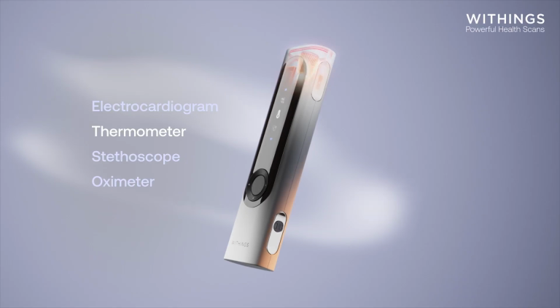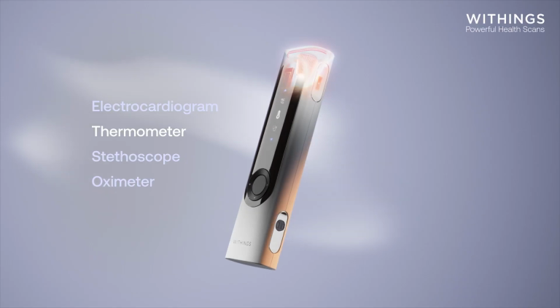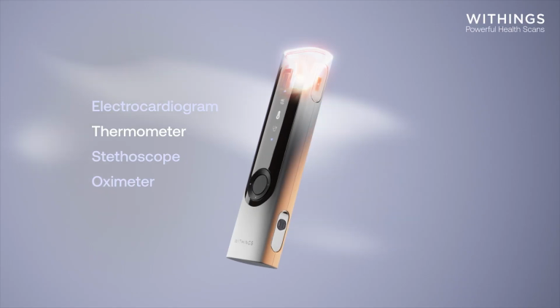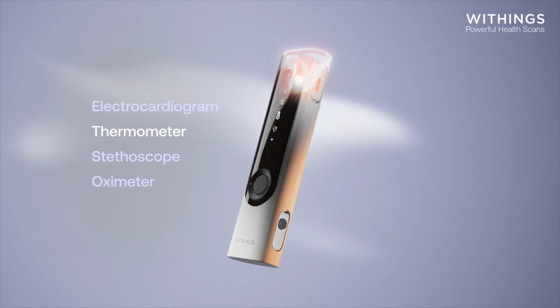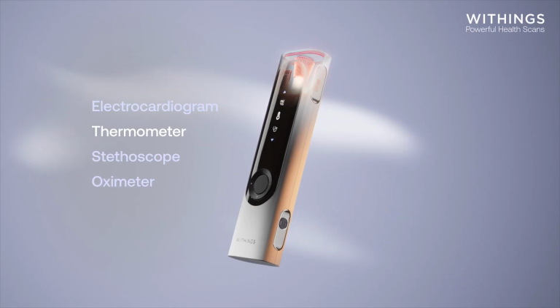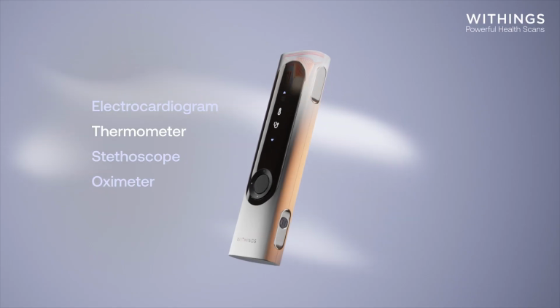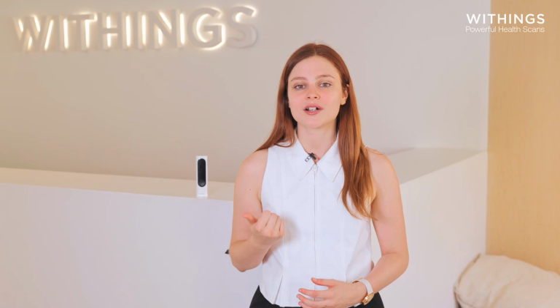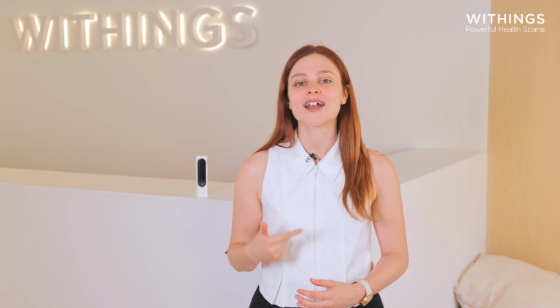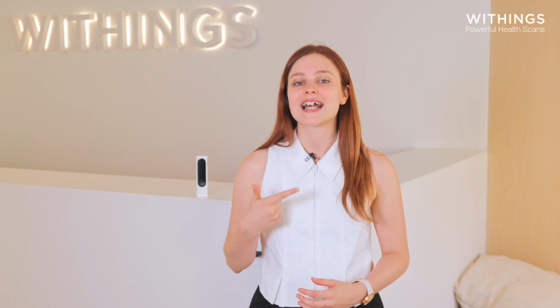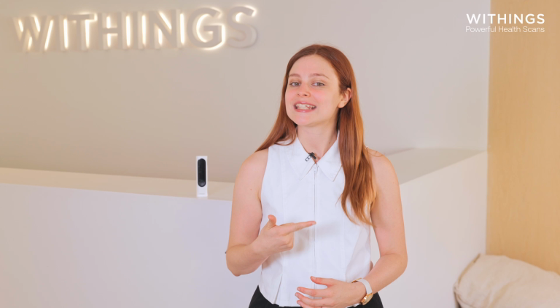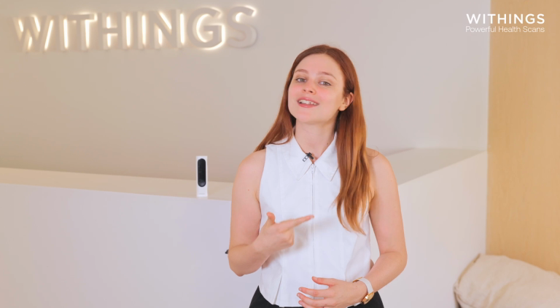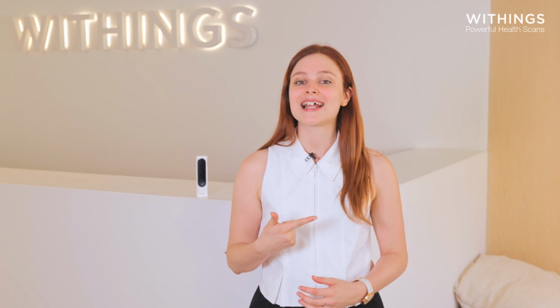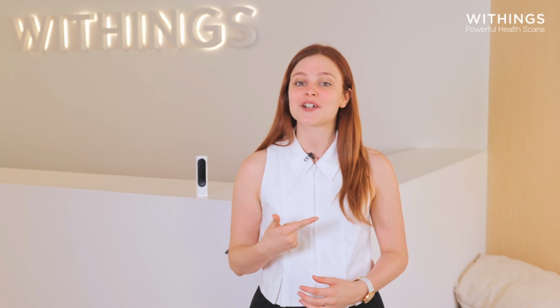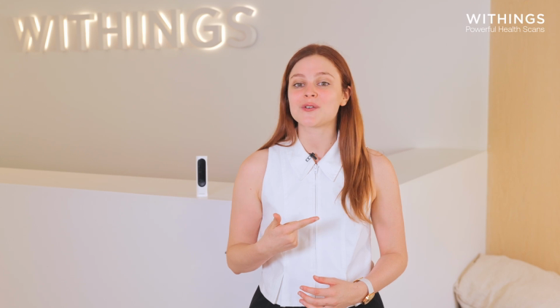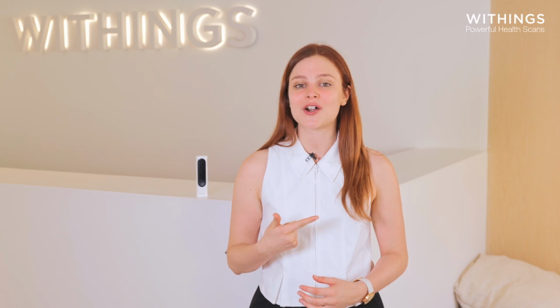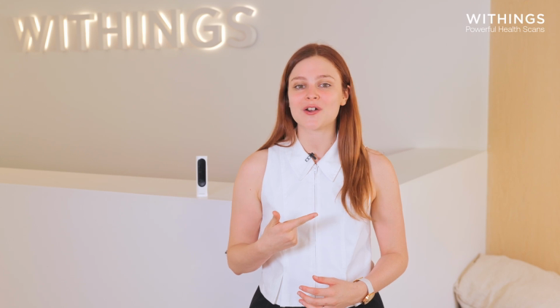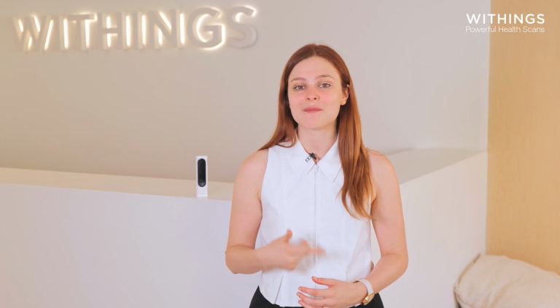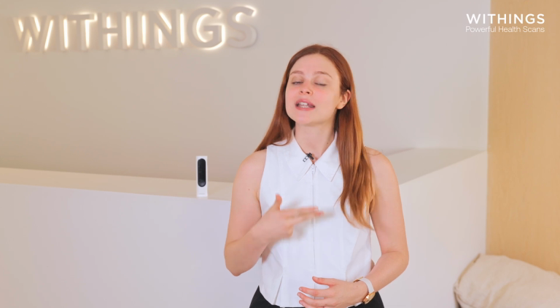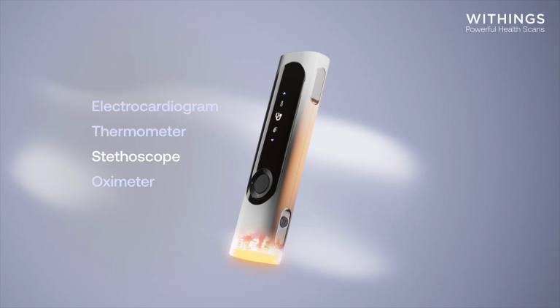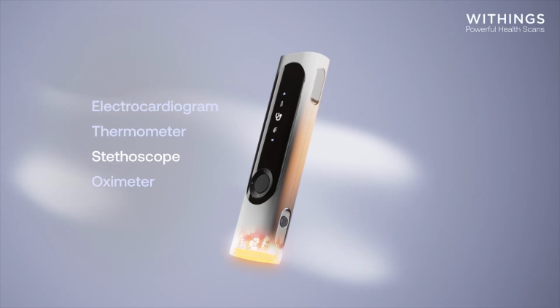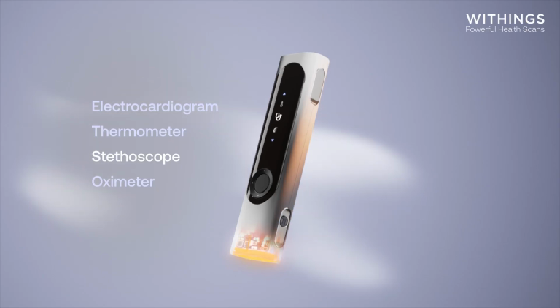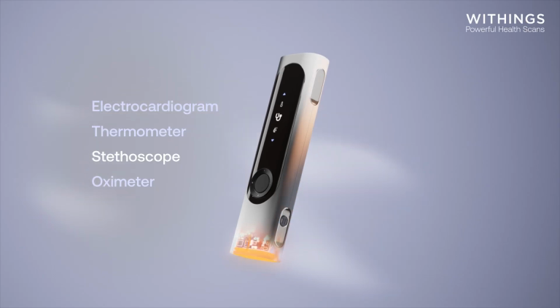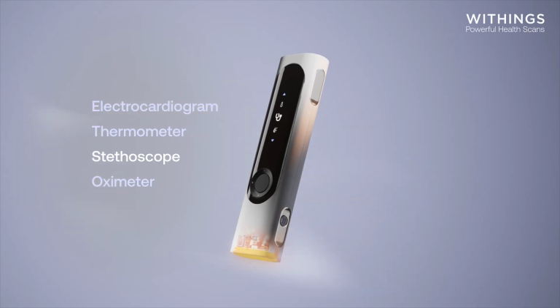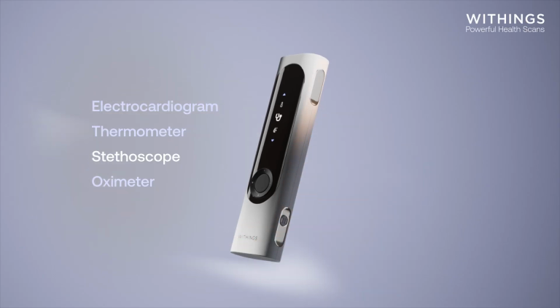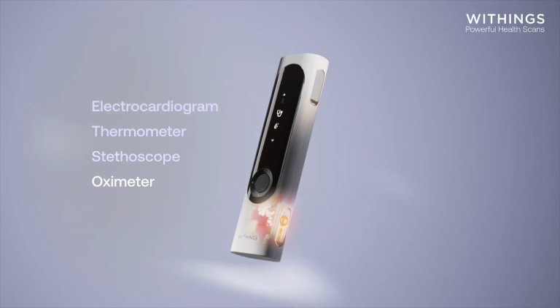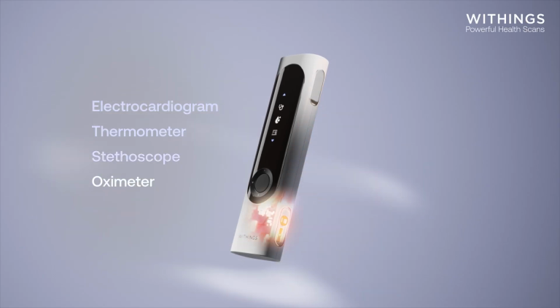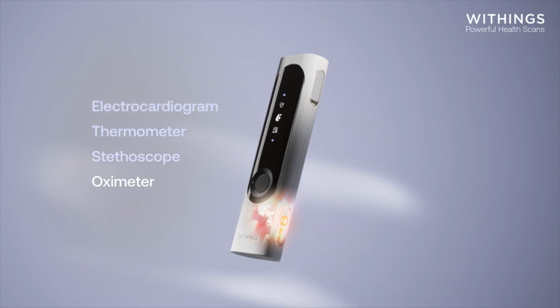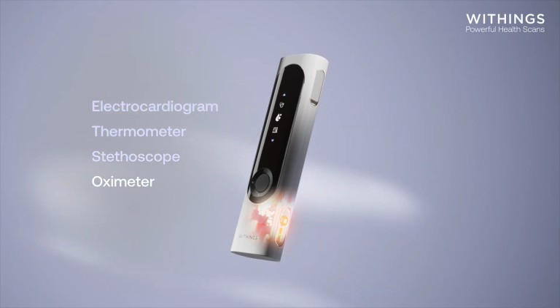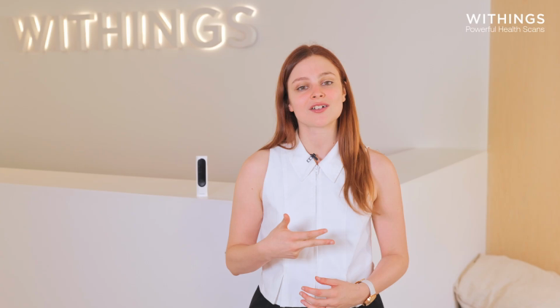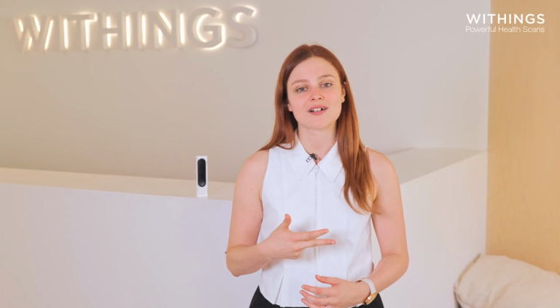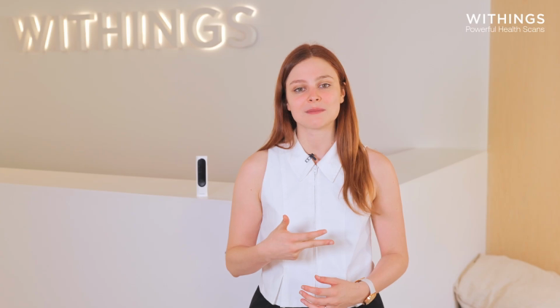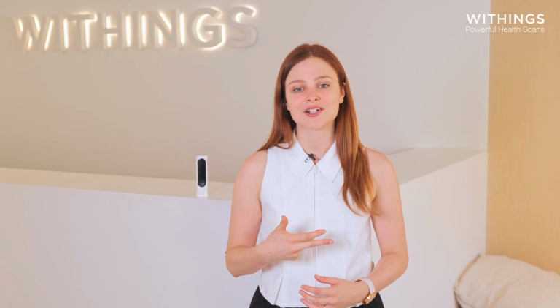A contactless thermometer, a single-lead electrocardiogram, a digital stethoscope, and a miniaturized oximeter.